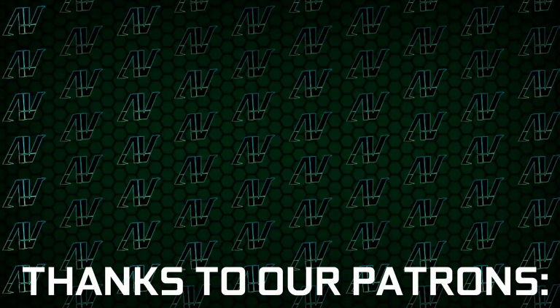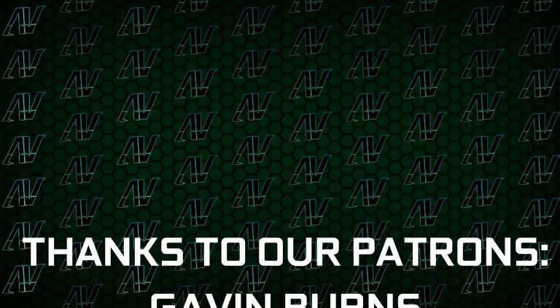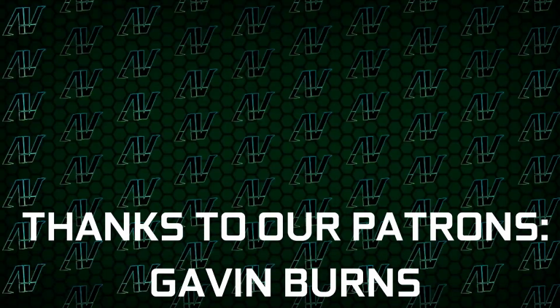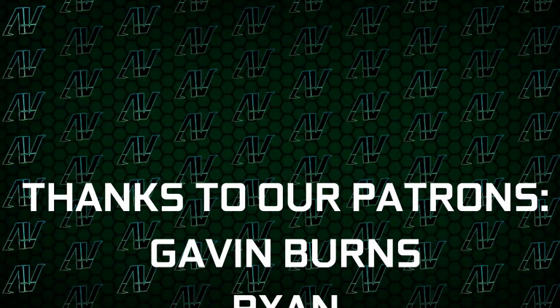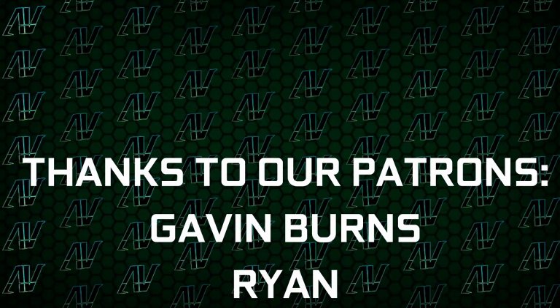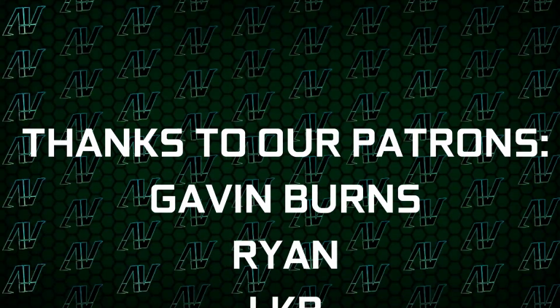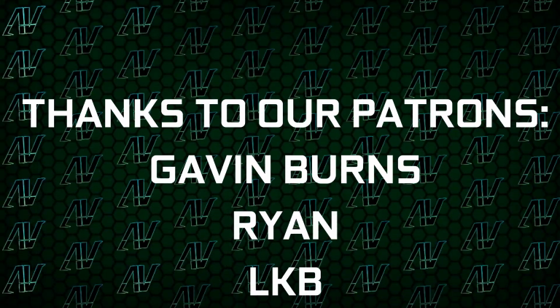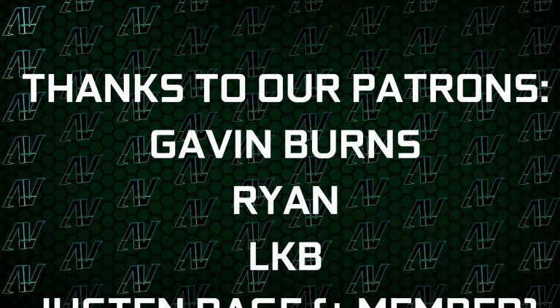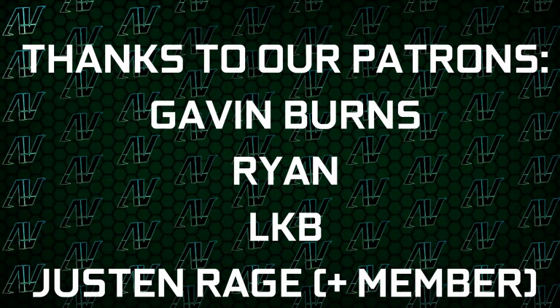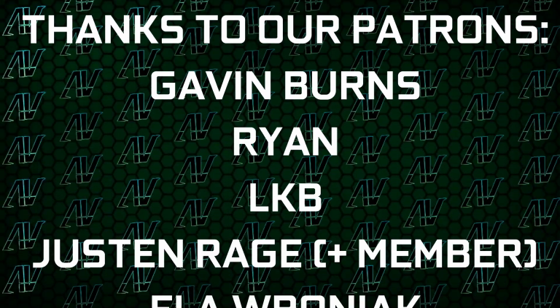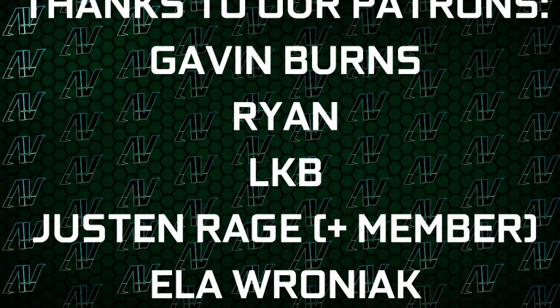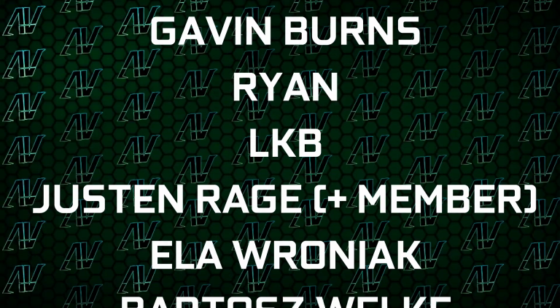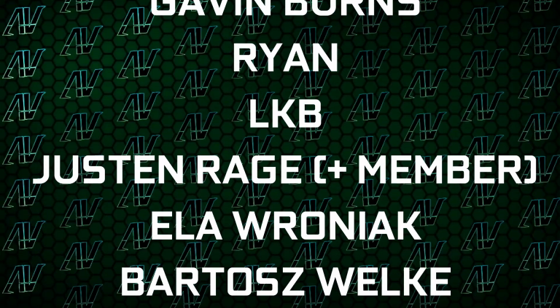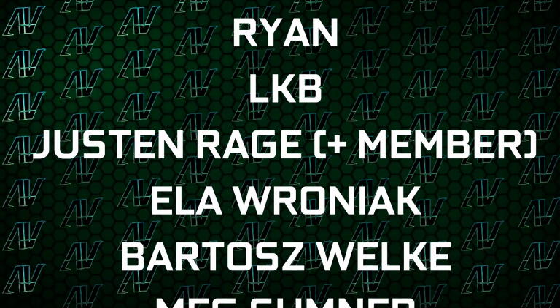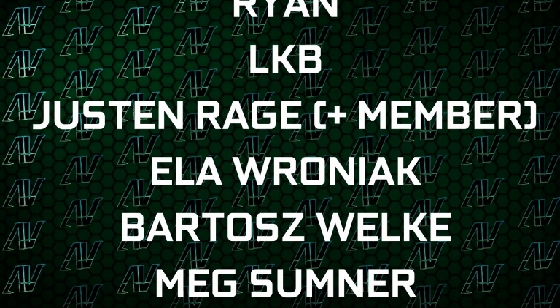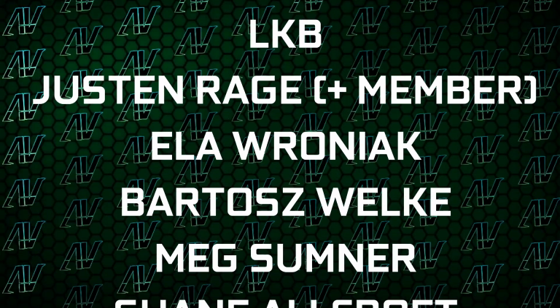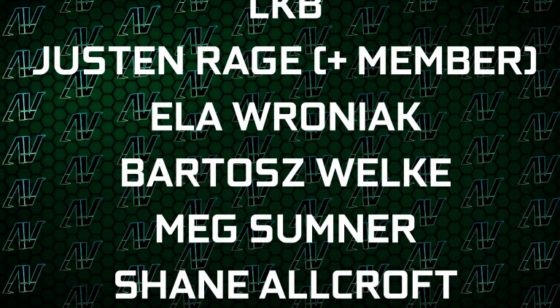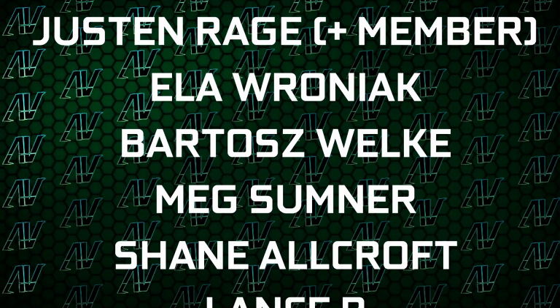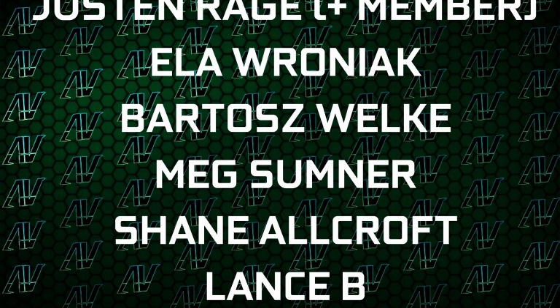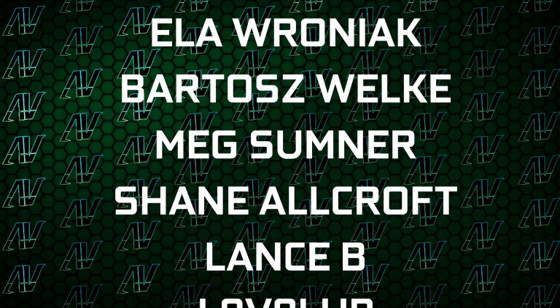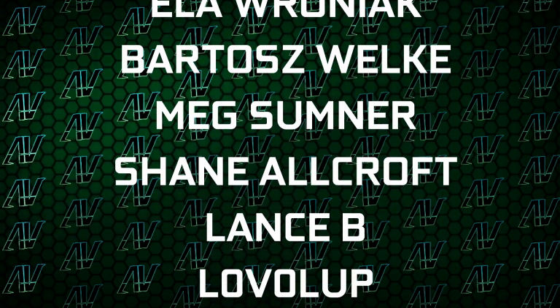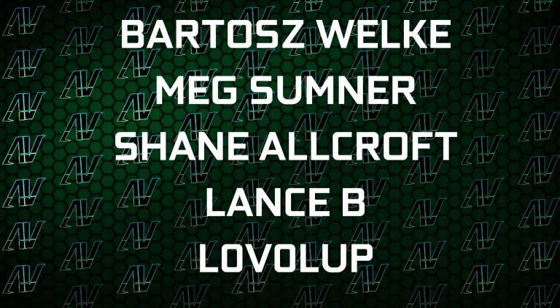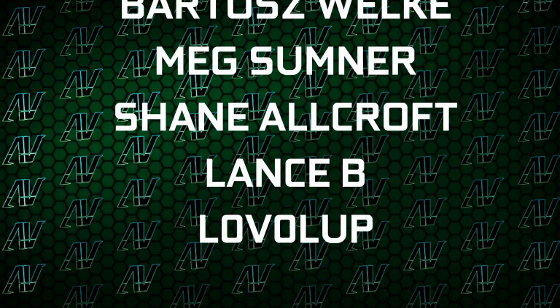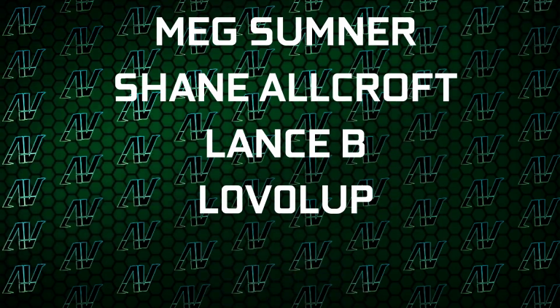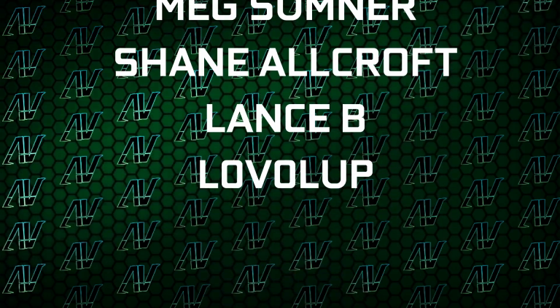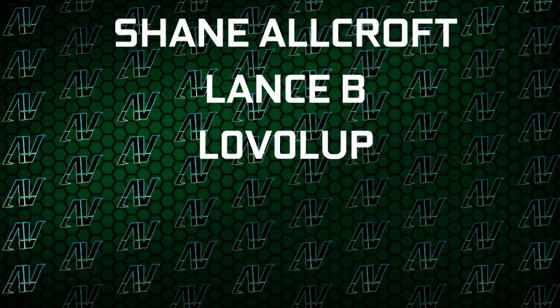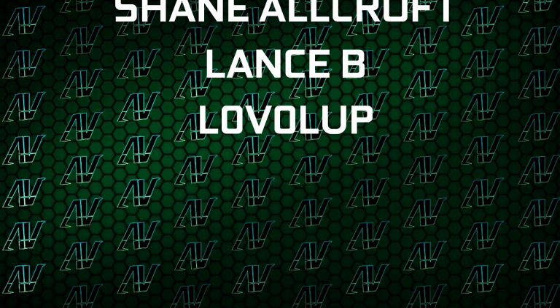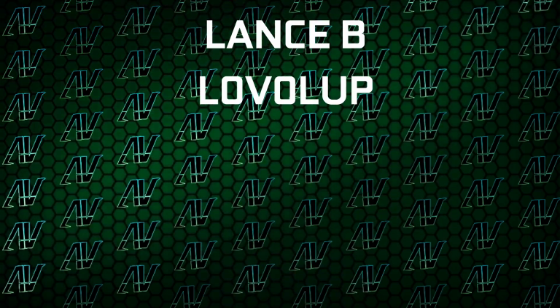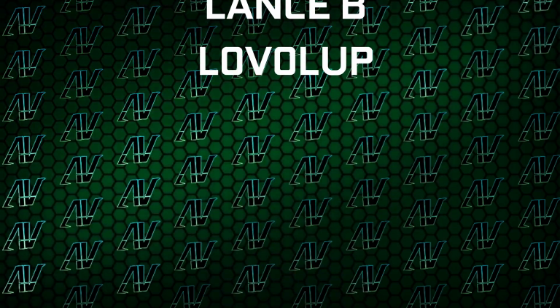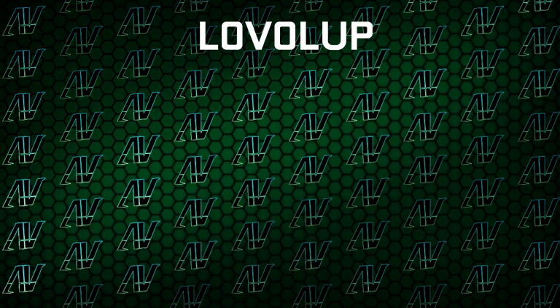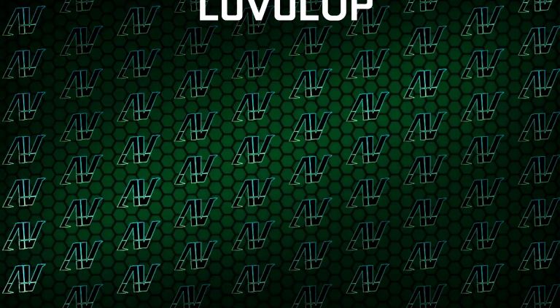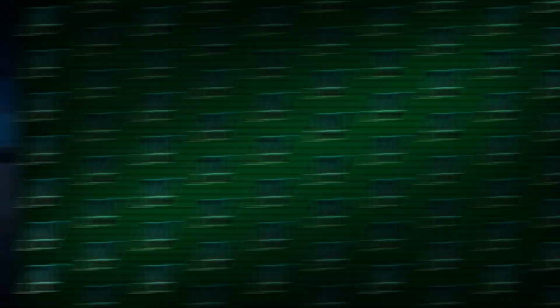And I'd also like to thank my existing Patreons: Gavin Burns, Ryan, Iggy B, Justin Rage, Ella Roniak, Baraj Roka, Mix, Summoner, Street, Warcraft, Clansby, and Level Up.